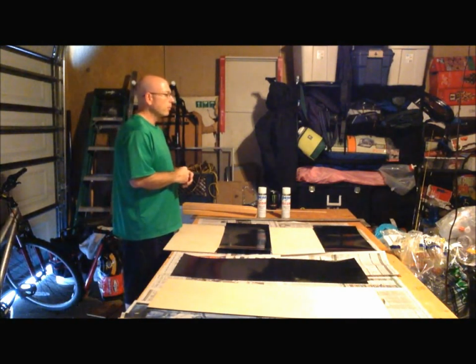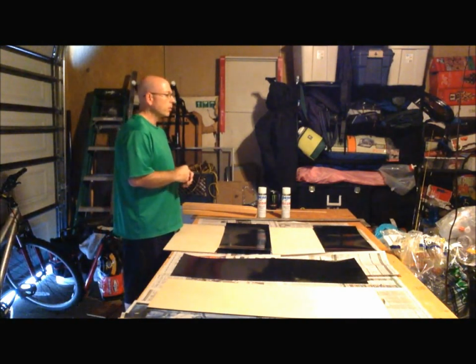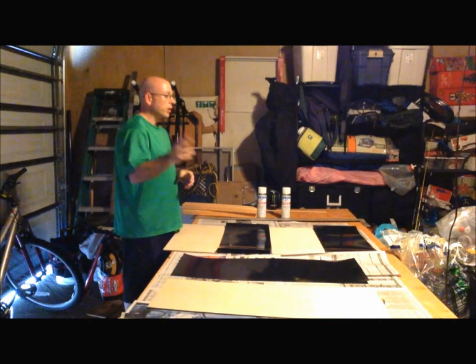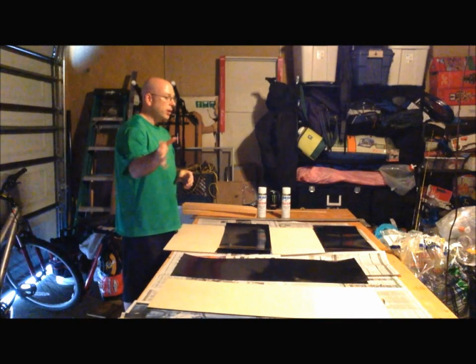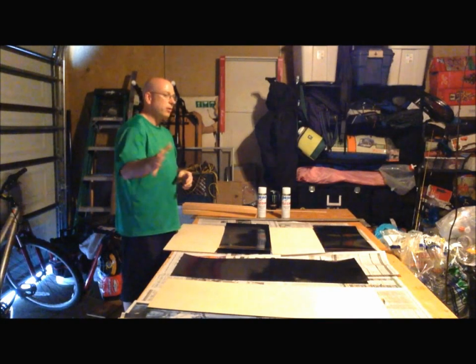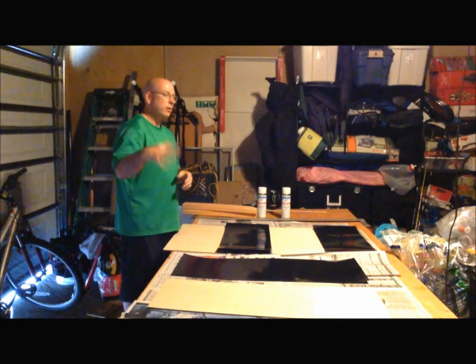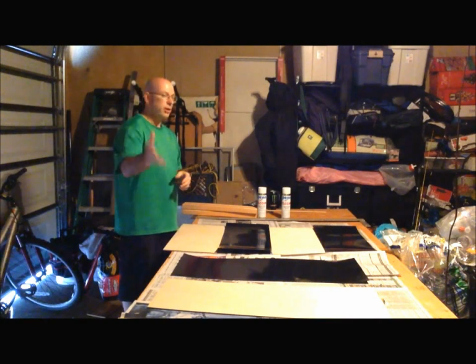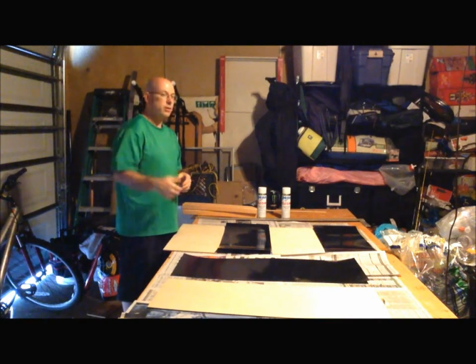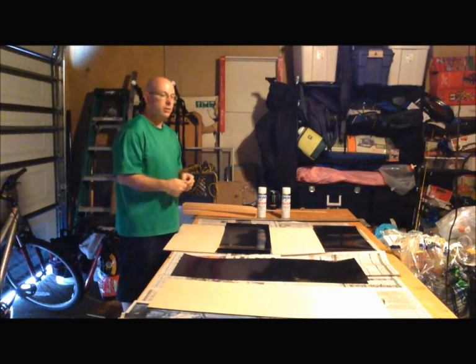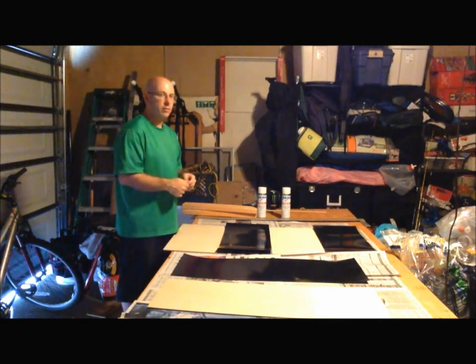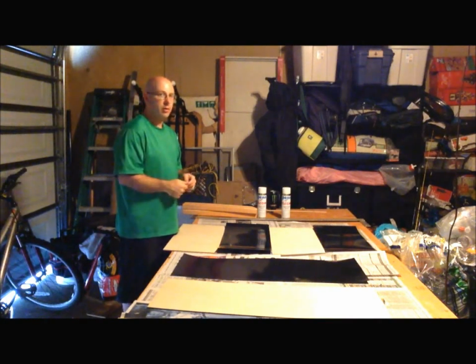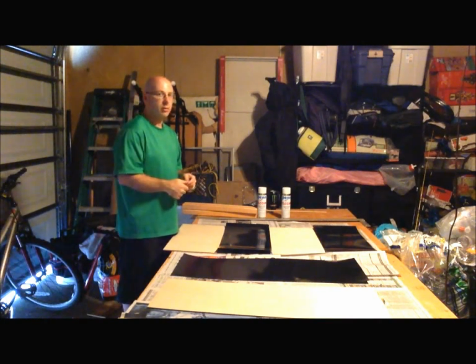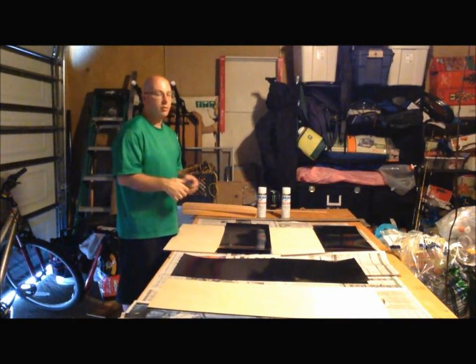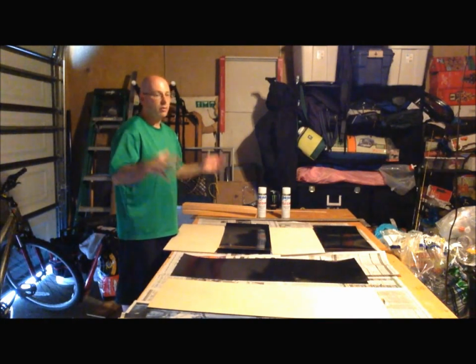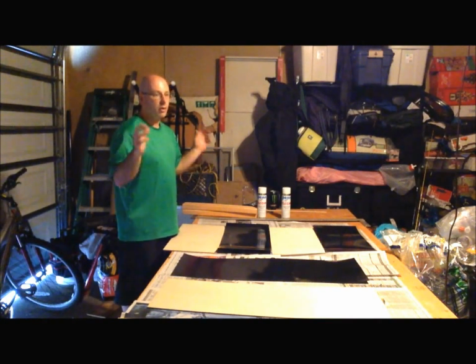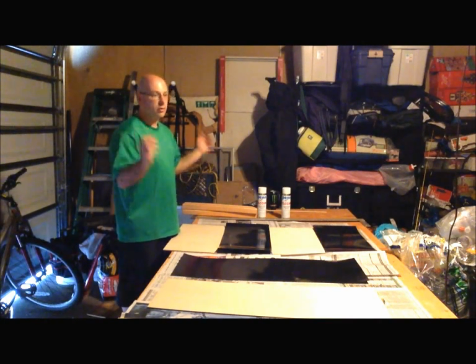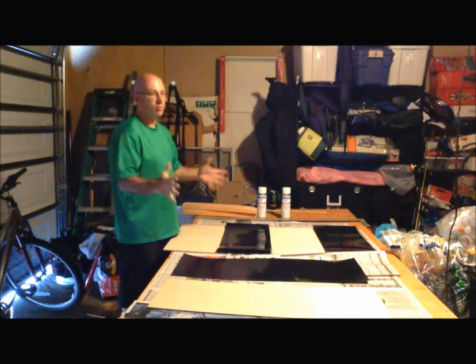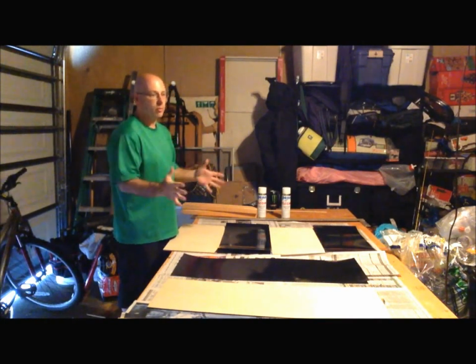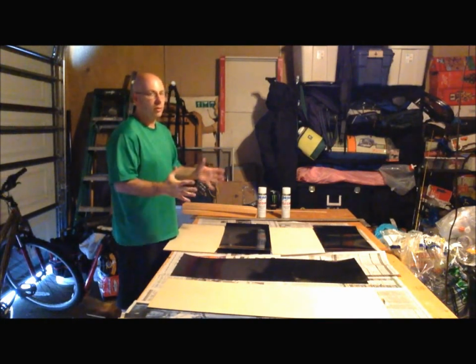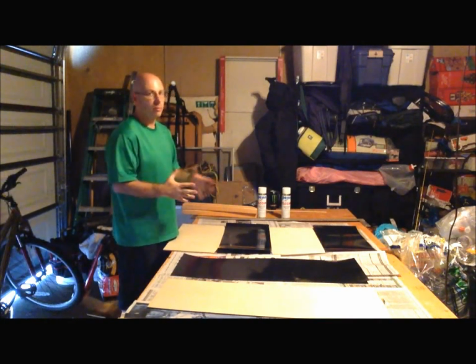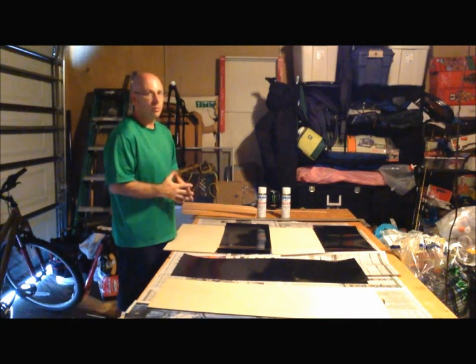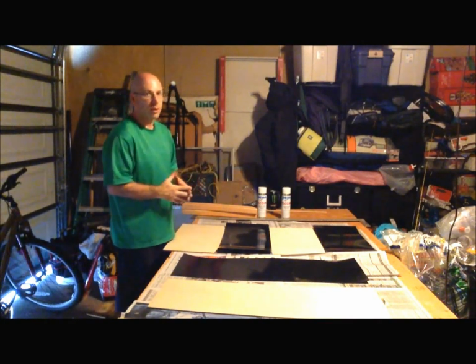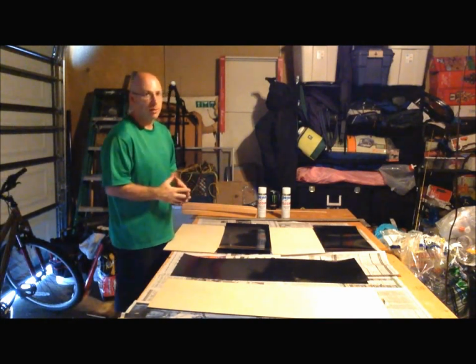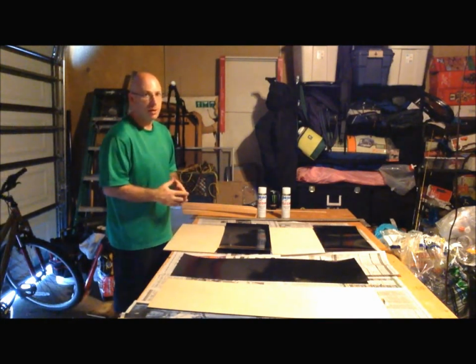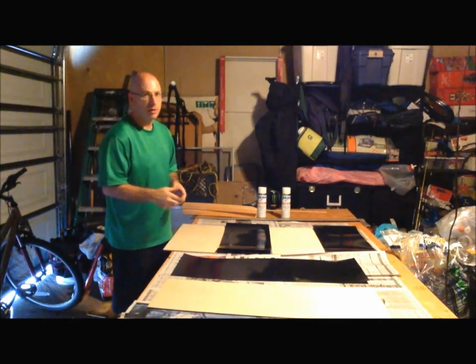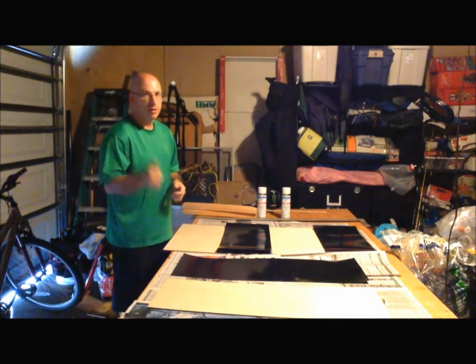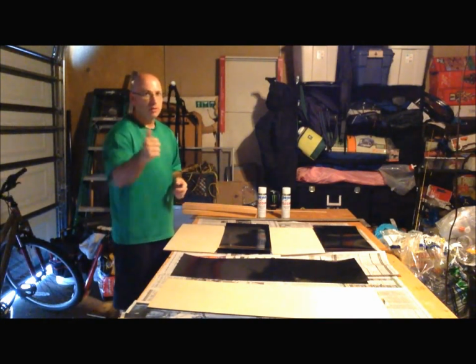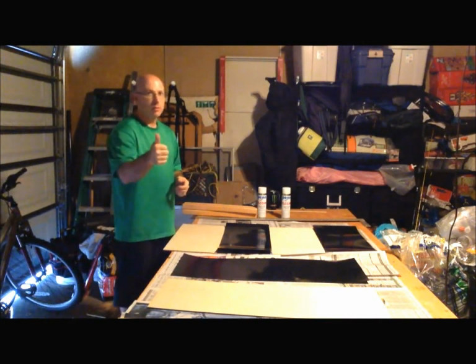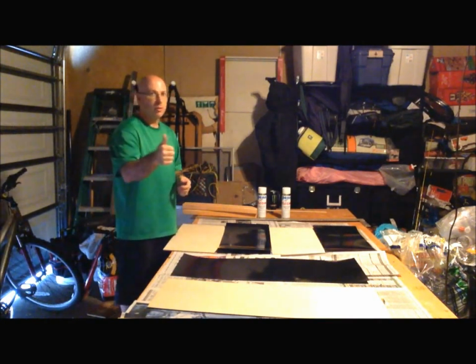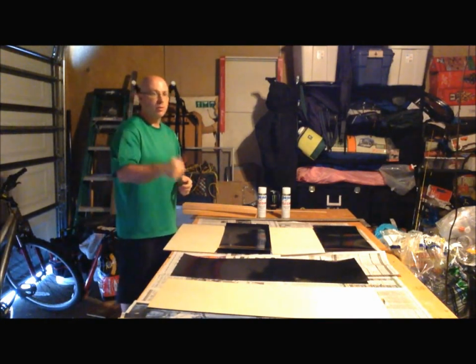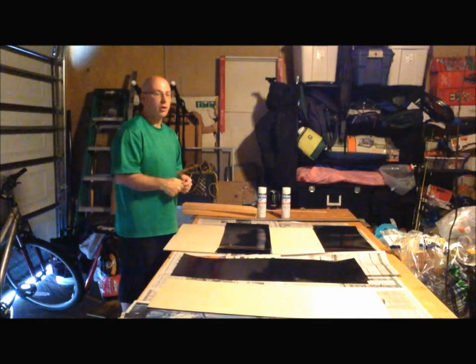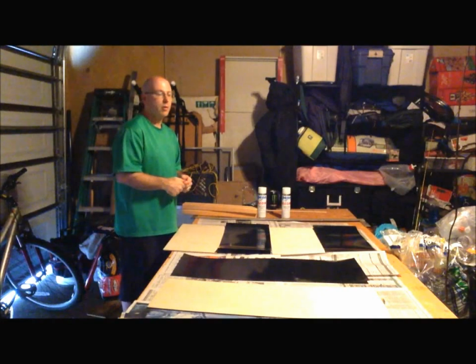Once again, like I said in the other video, if you get your wood pre-laminated, that's the better way to go.